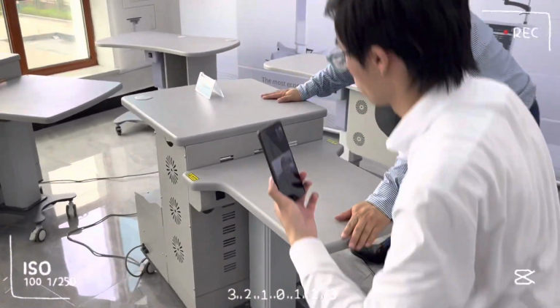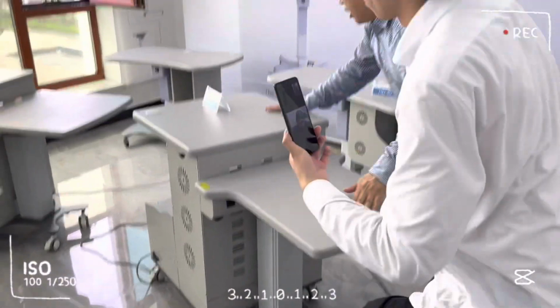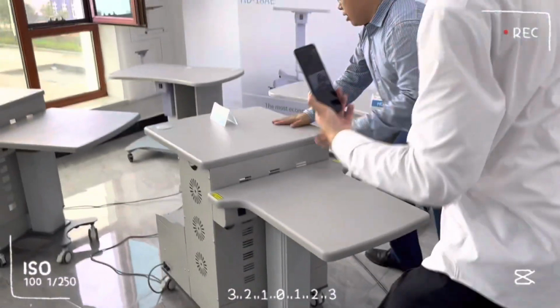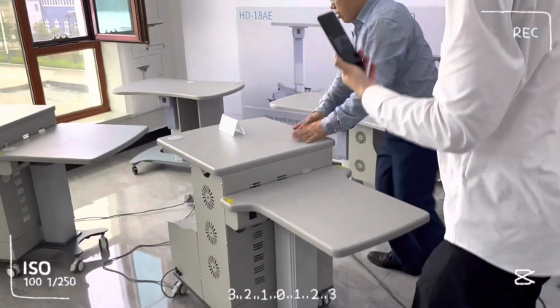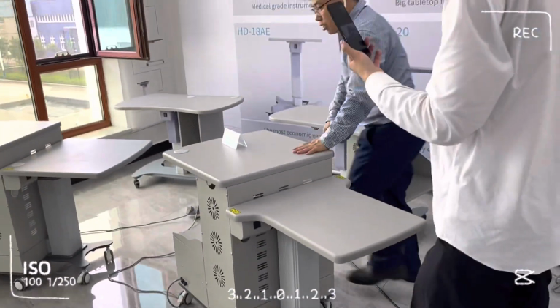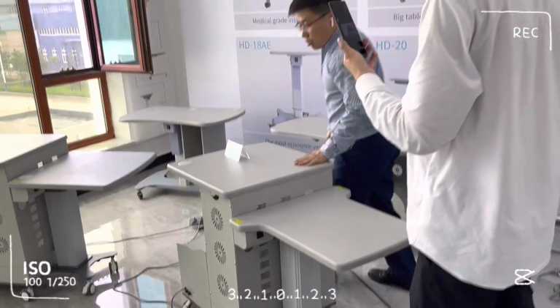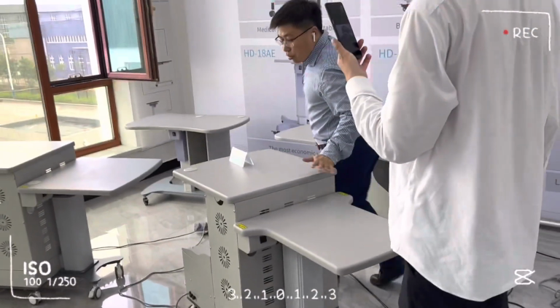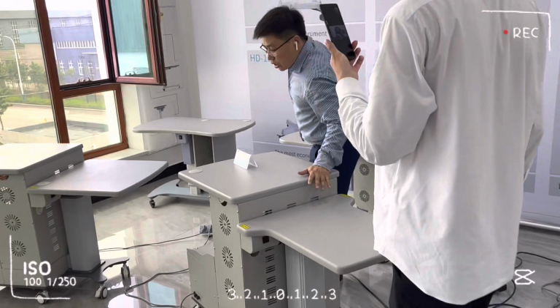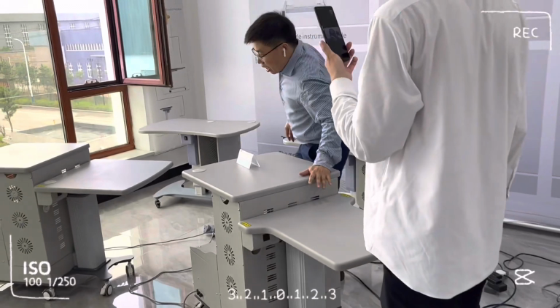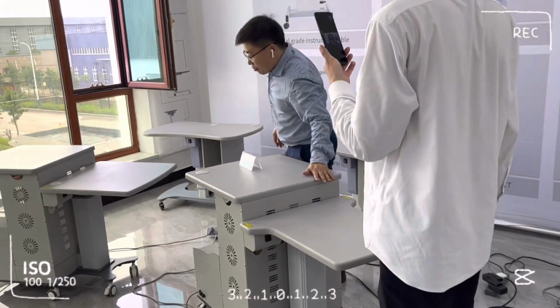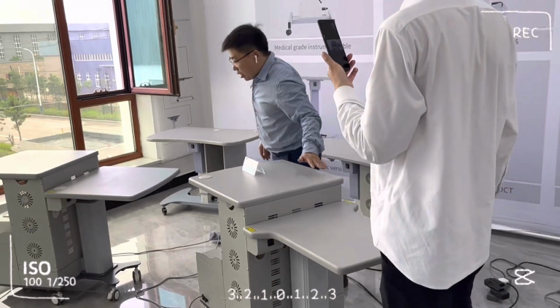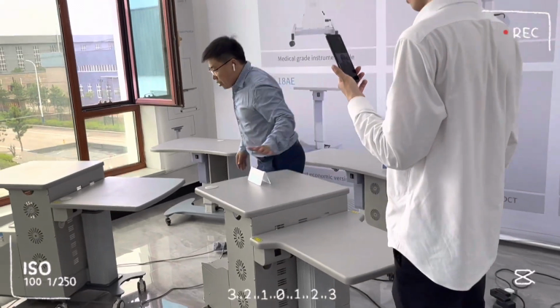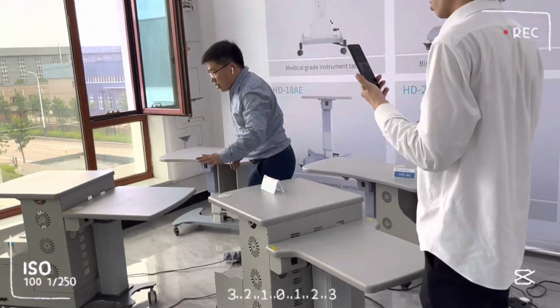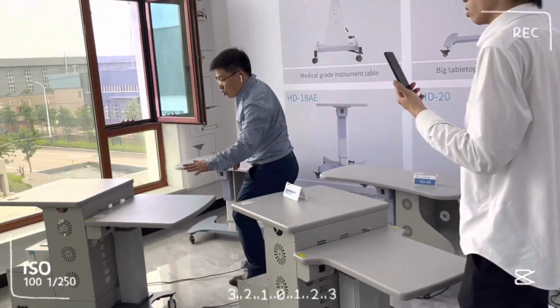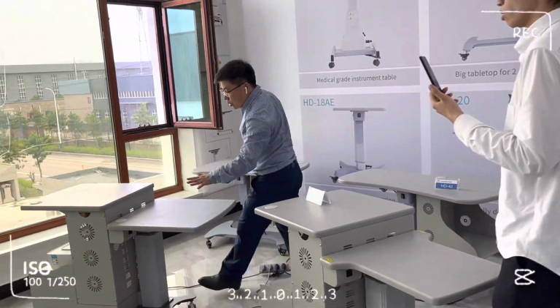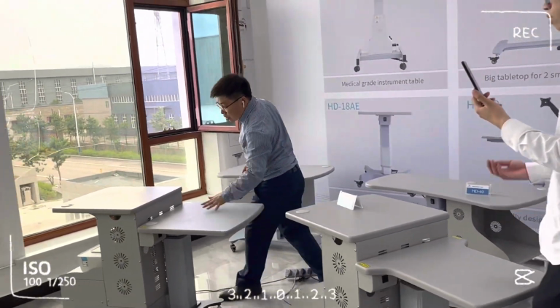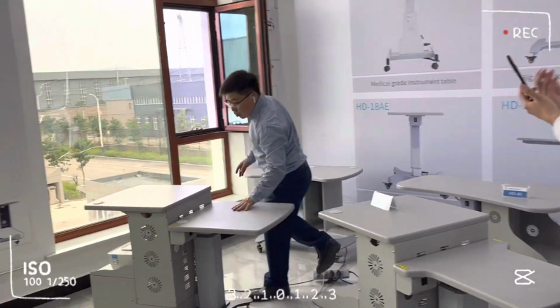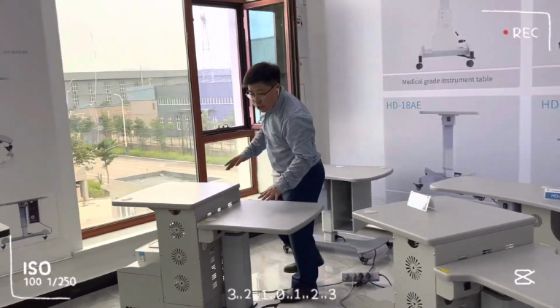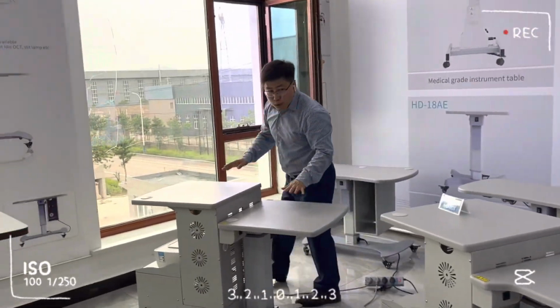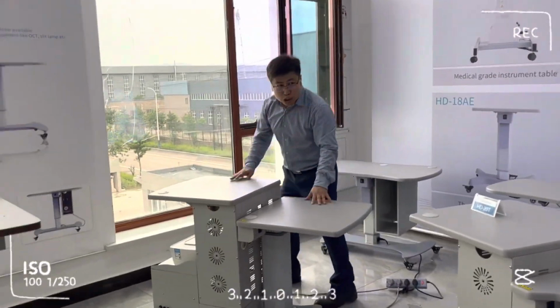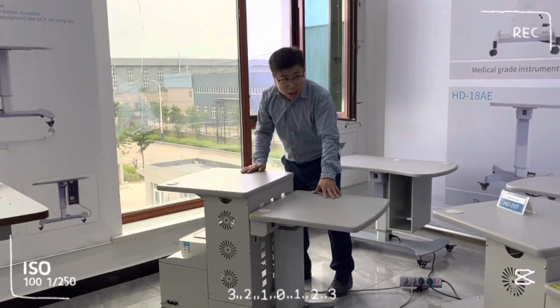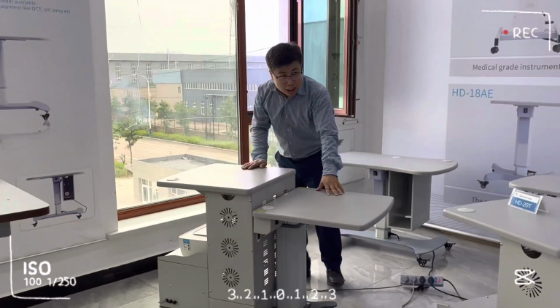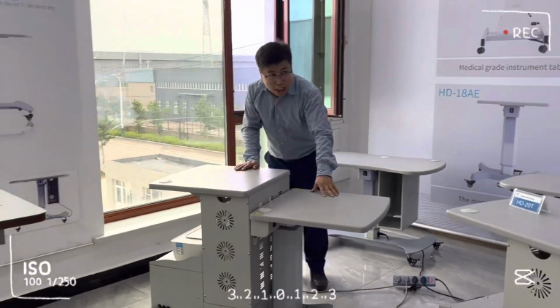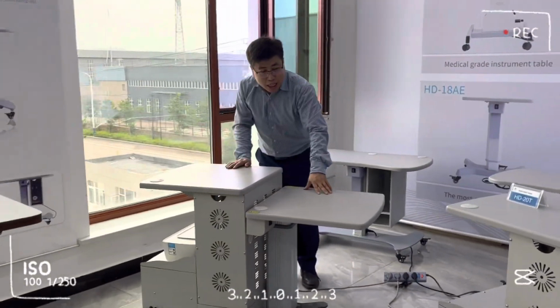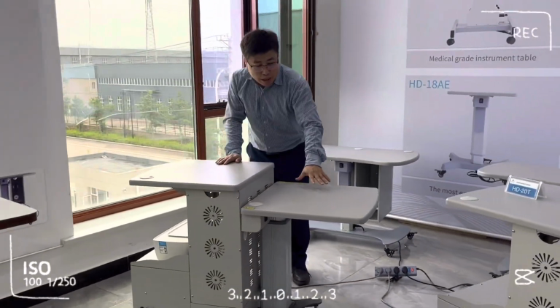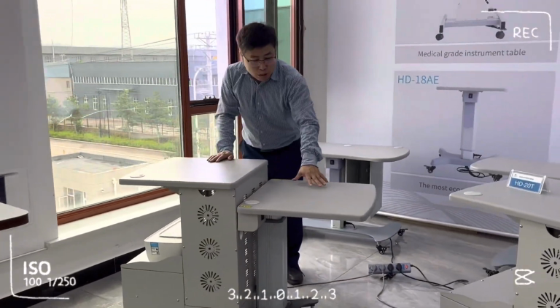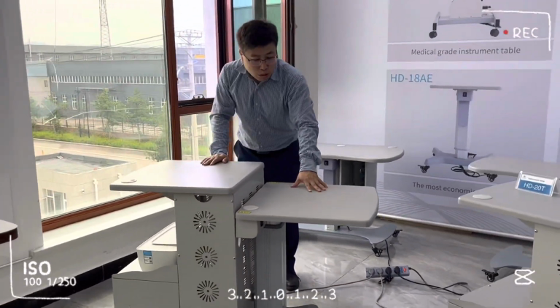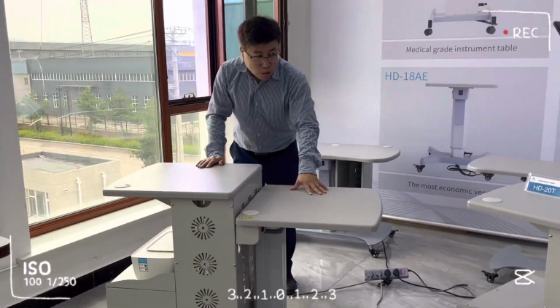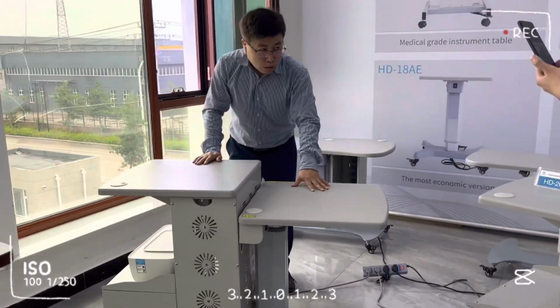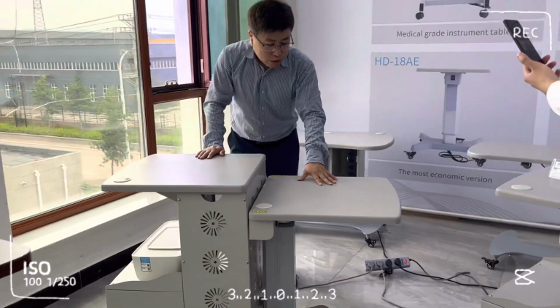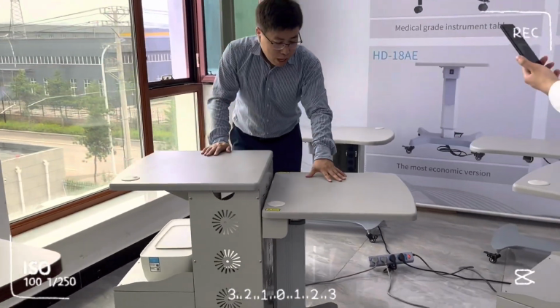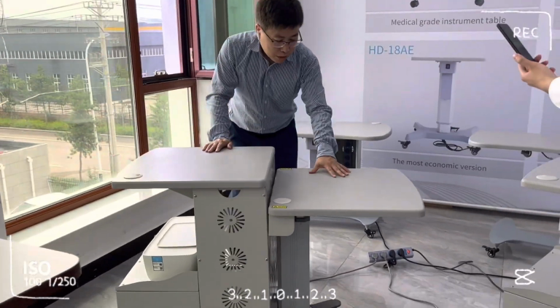So this is for Sinha, and then this one is for the OCT, and also an ultra-reflectometer.